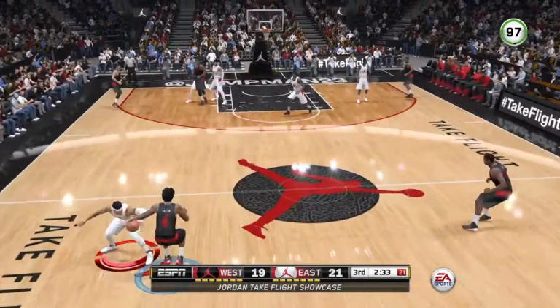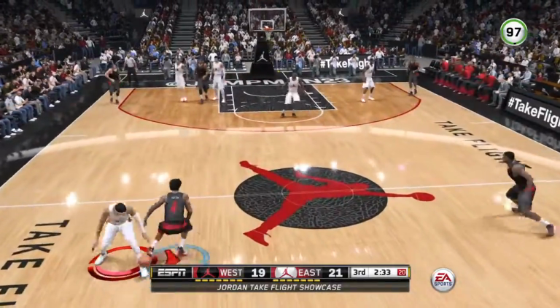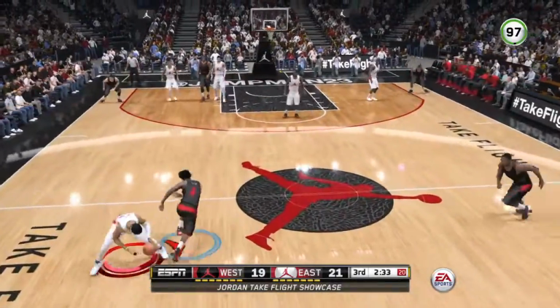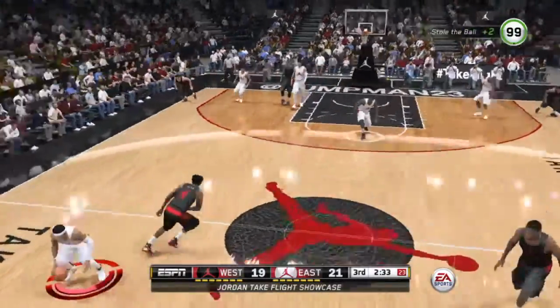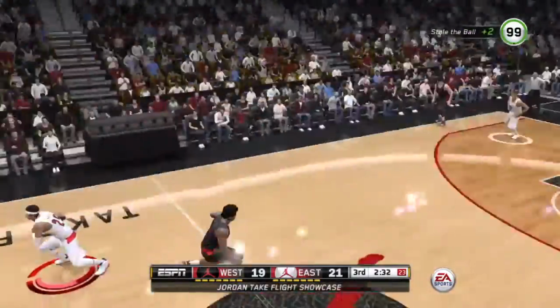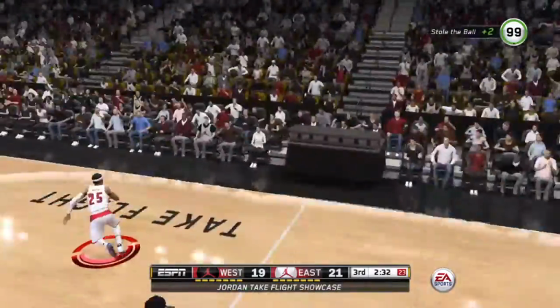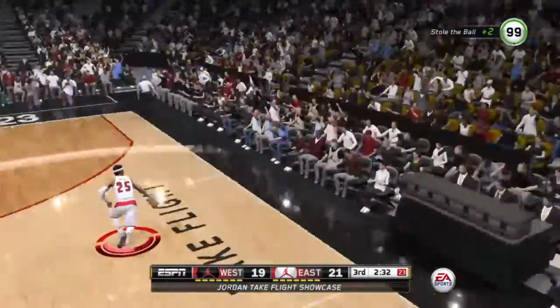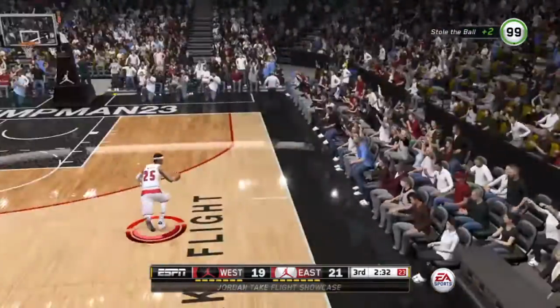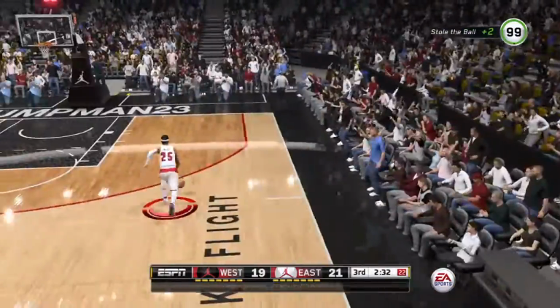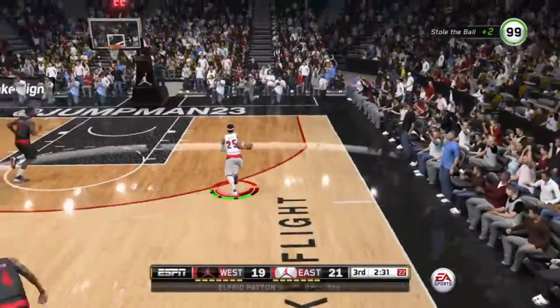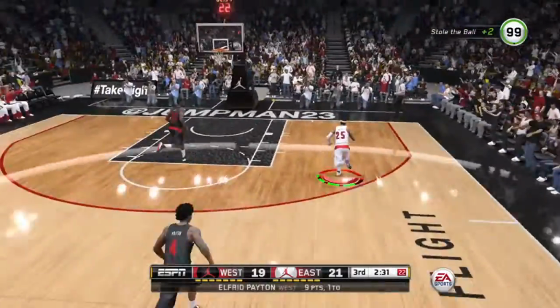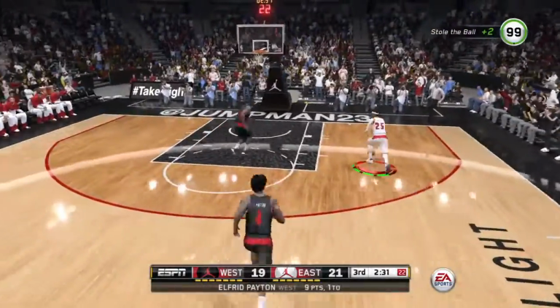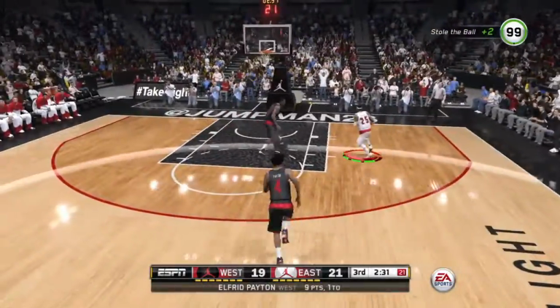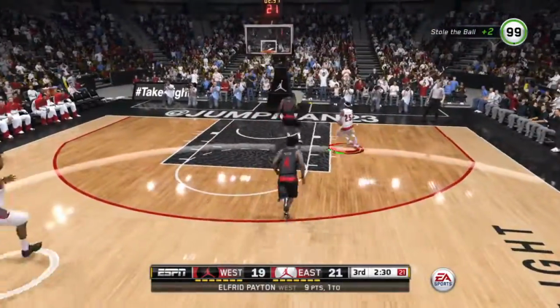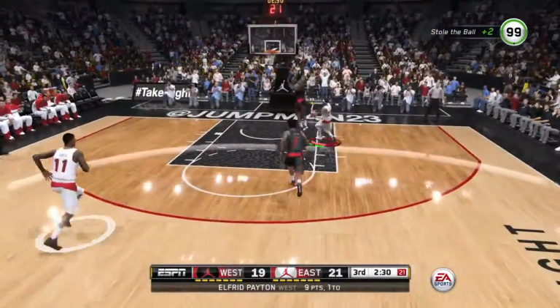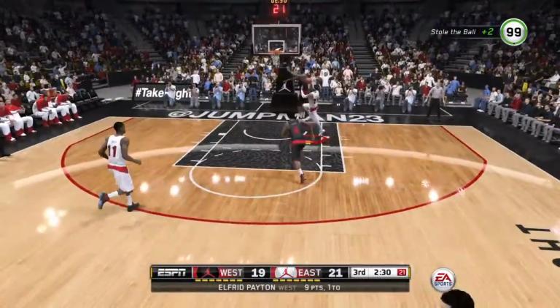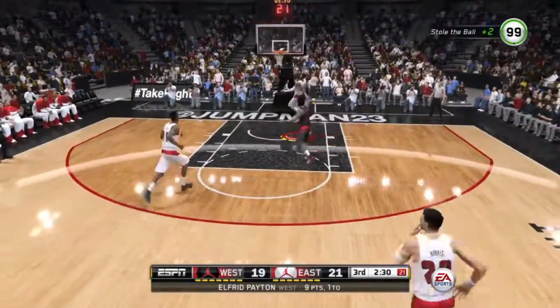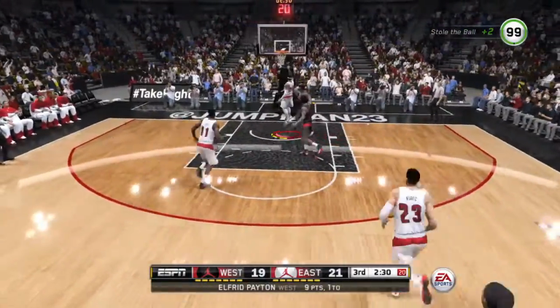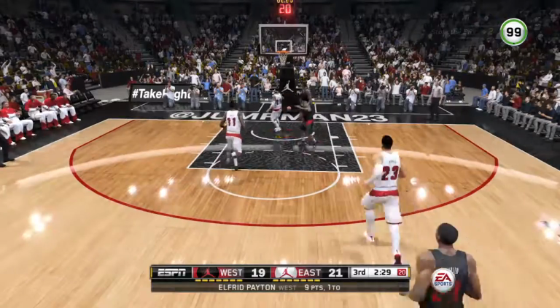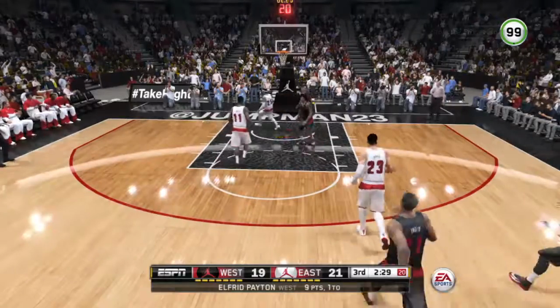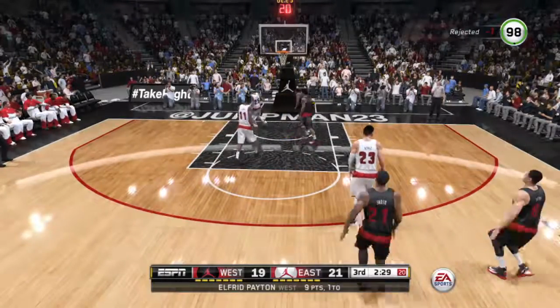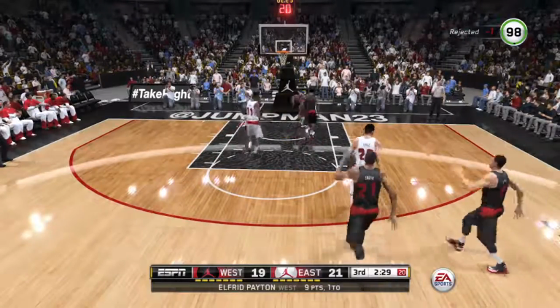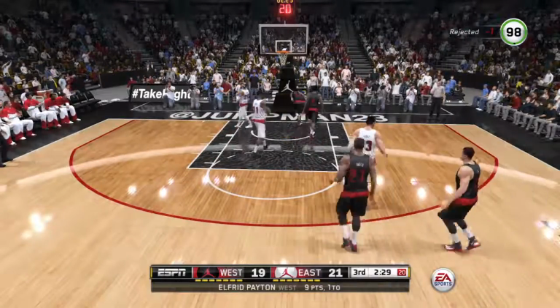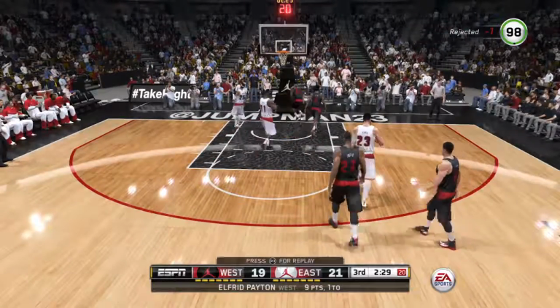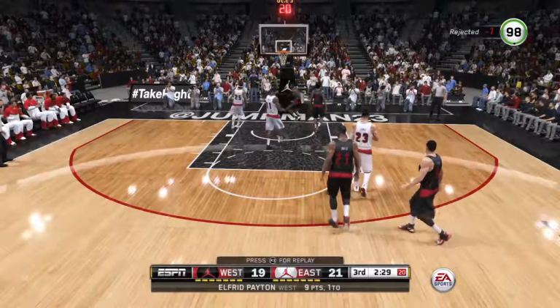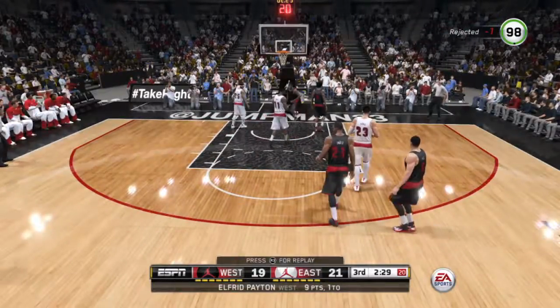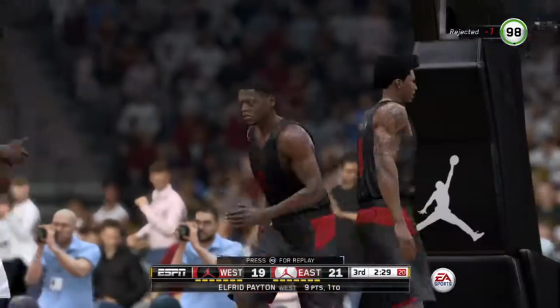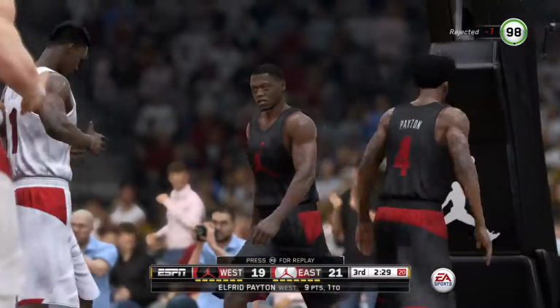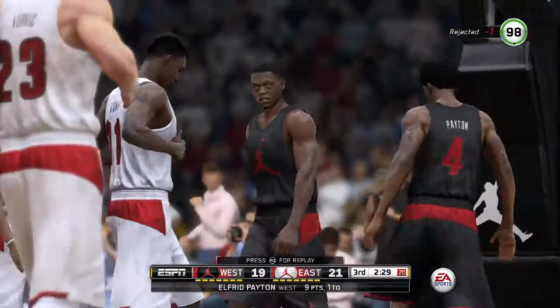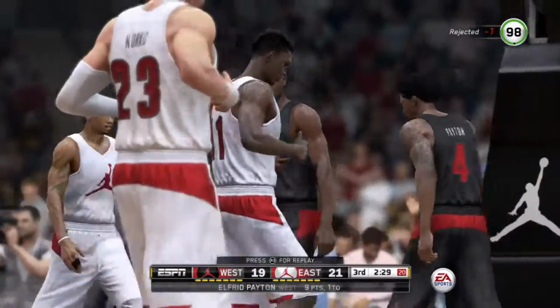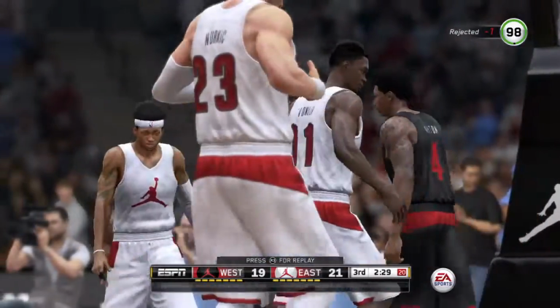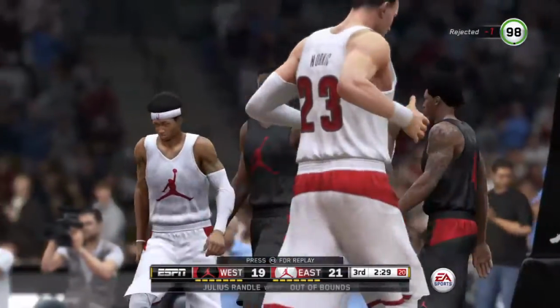He loses it — great defense. Huge time for a steal. Swats that away. Whistle sounds. Out of bounds.